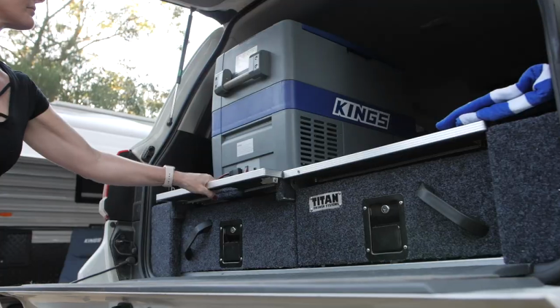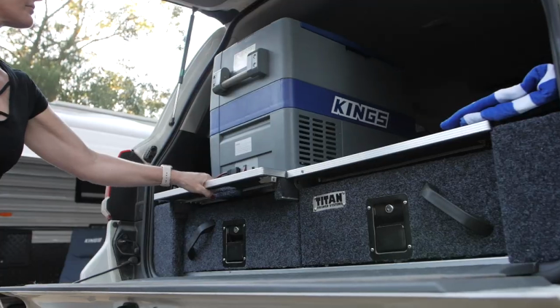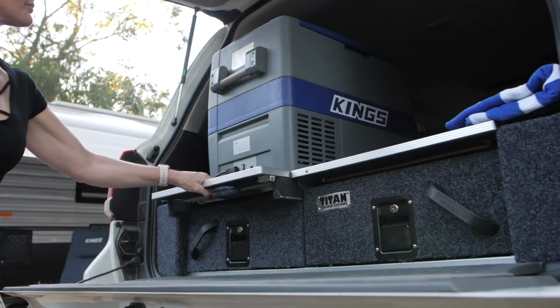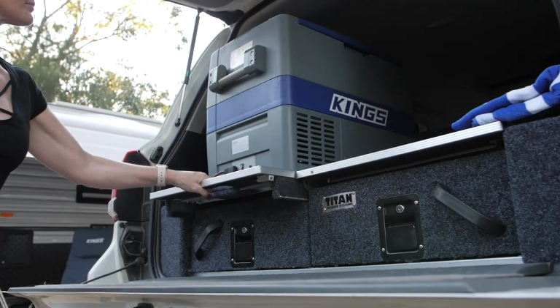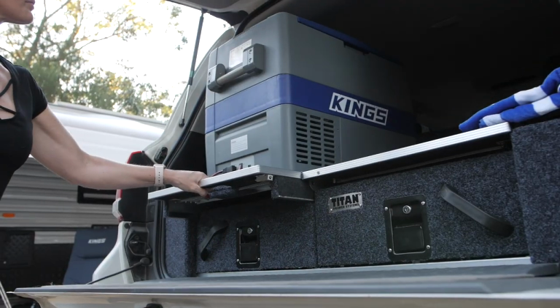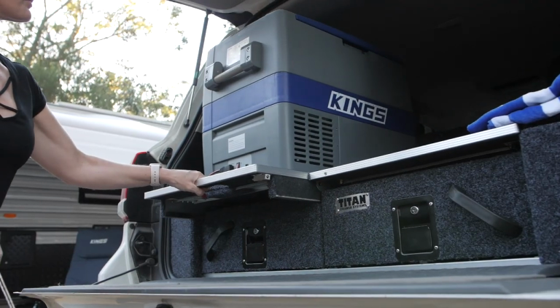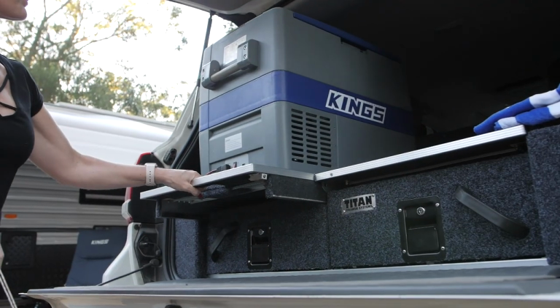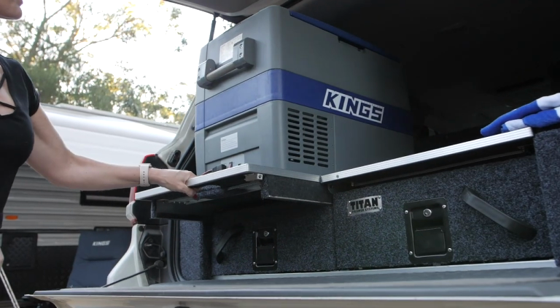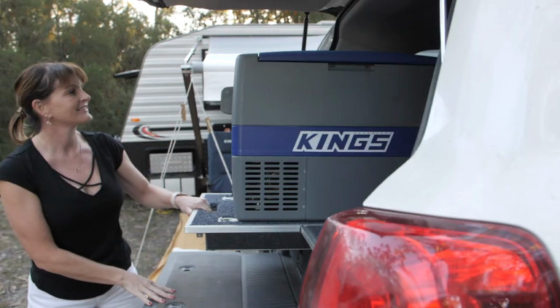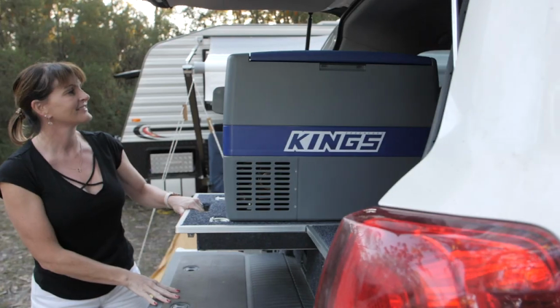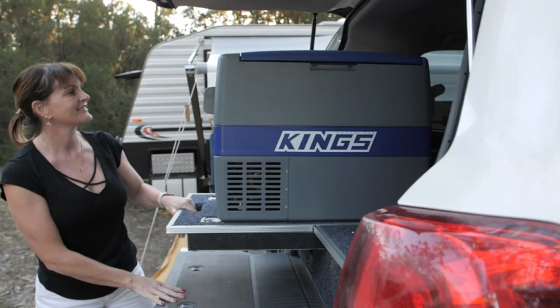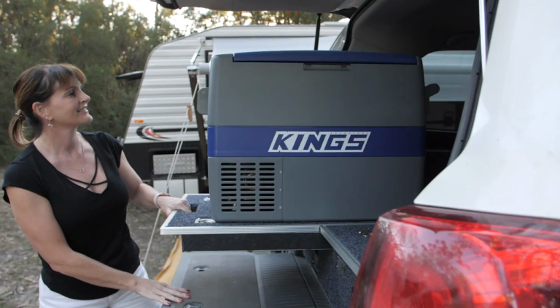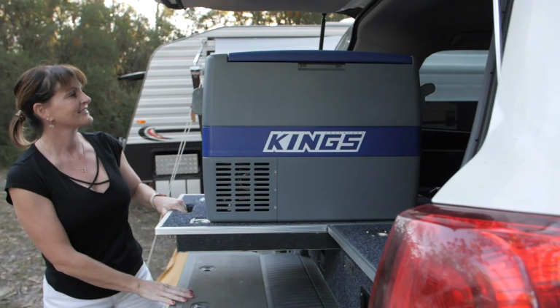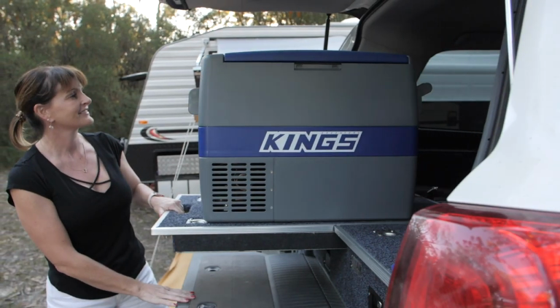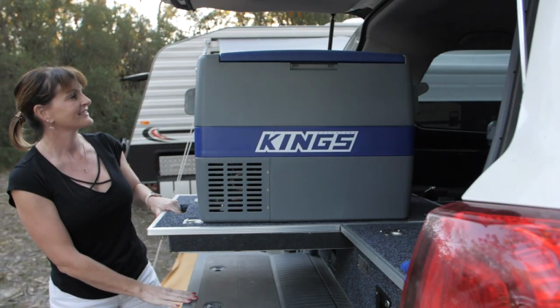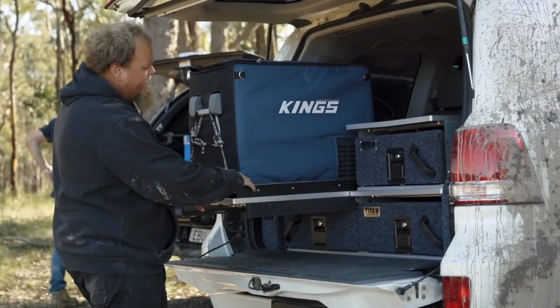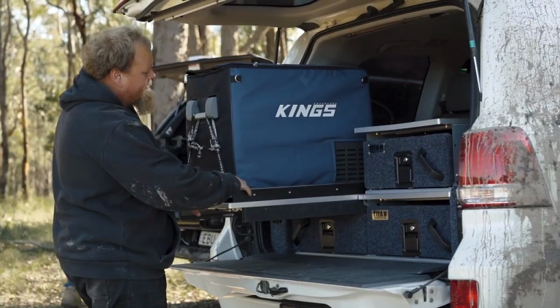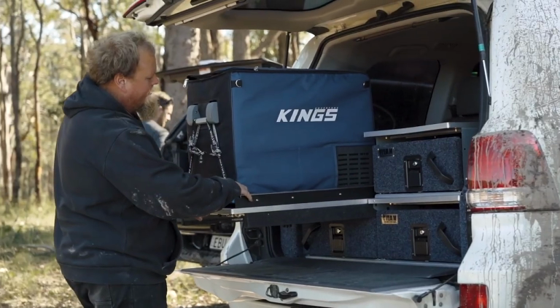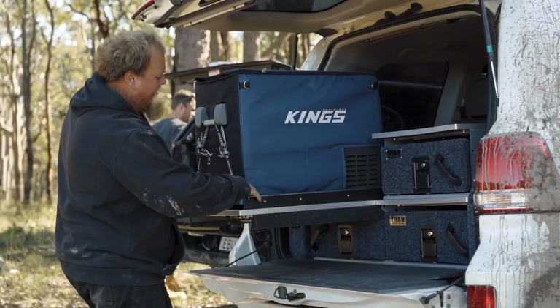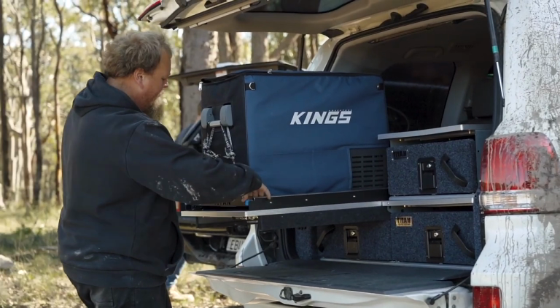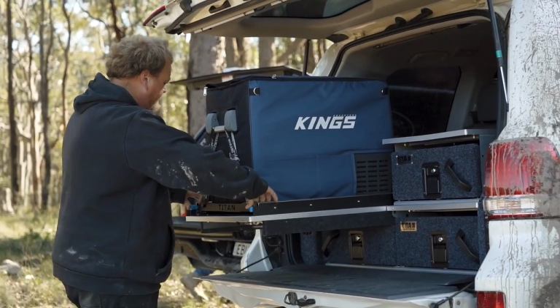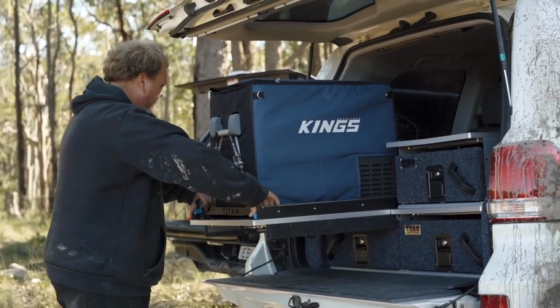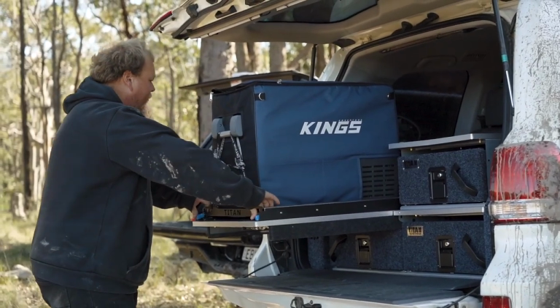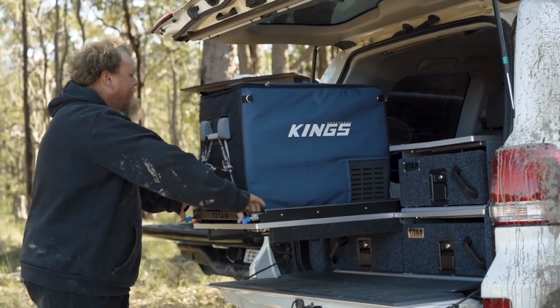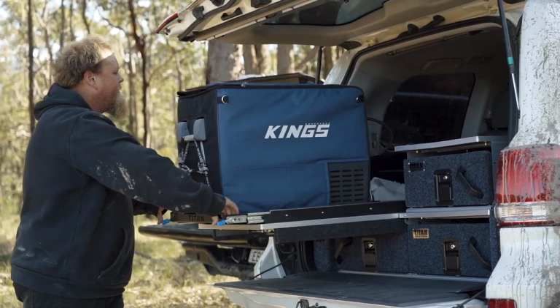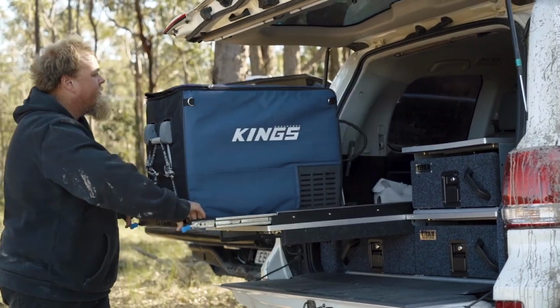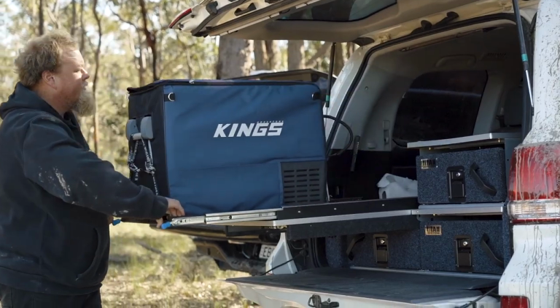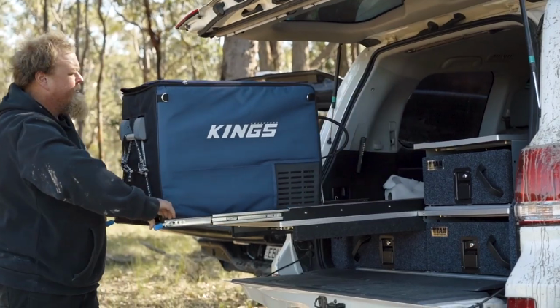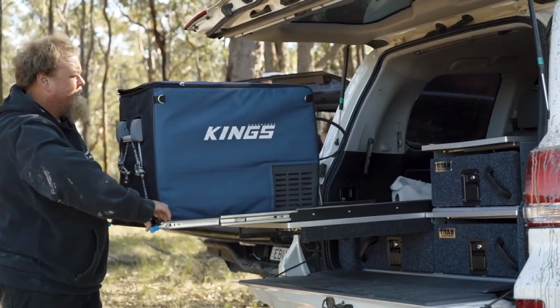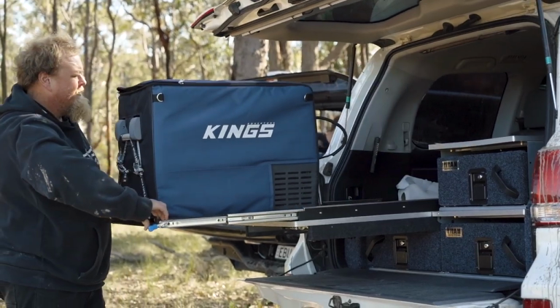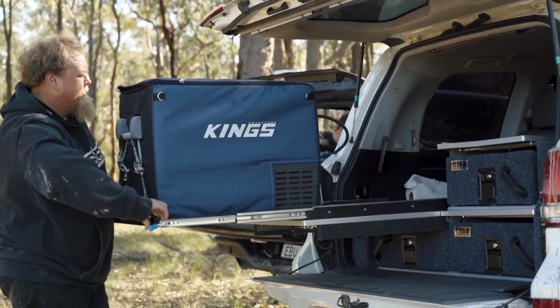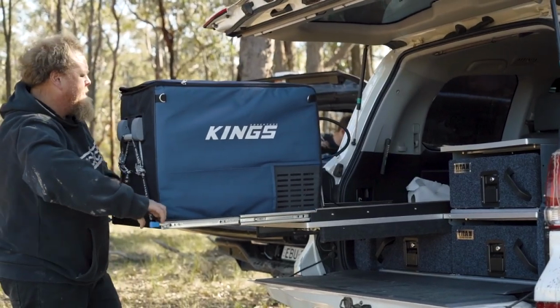Some drawers feature built-in fridge slides too. Or you can add a separate fridge slide, which gives you easy access to your food storage.